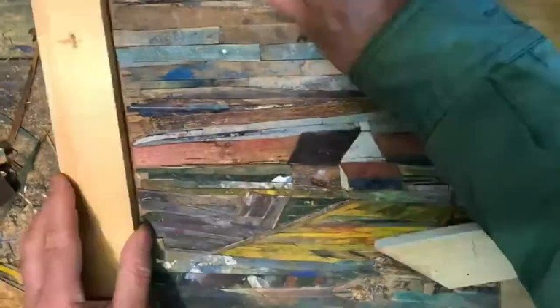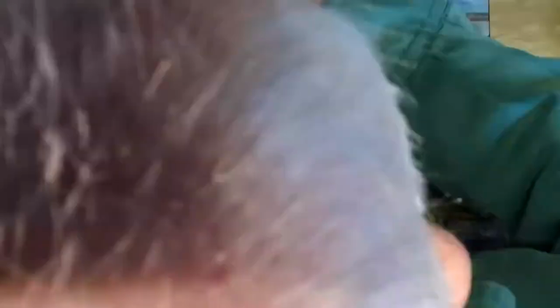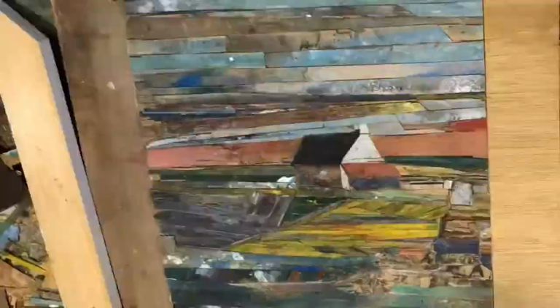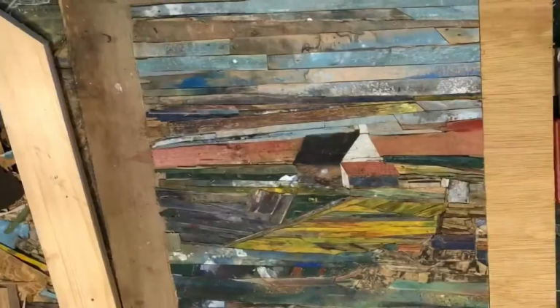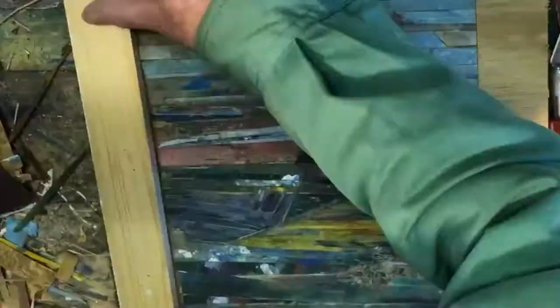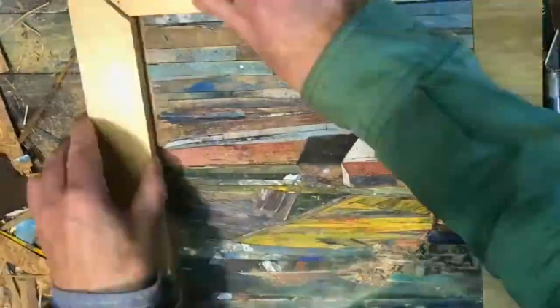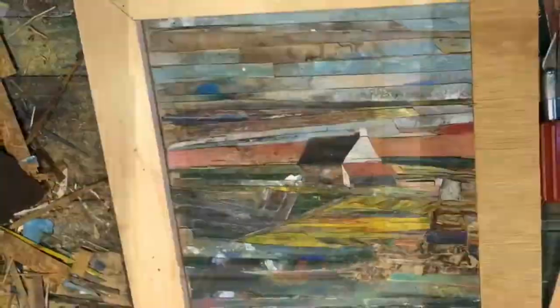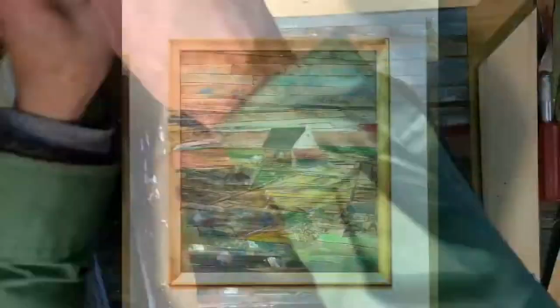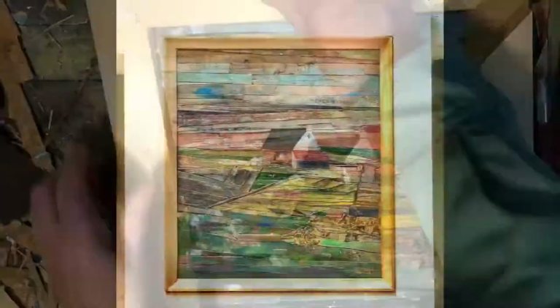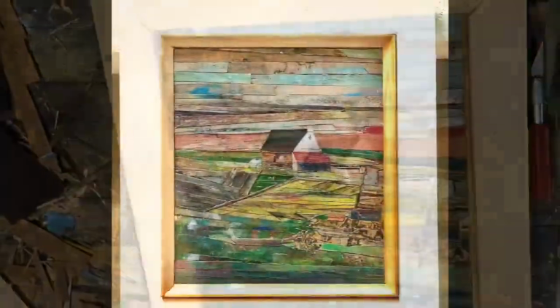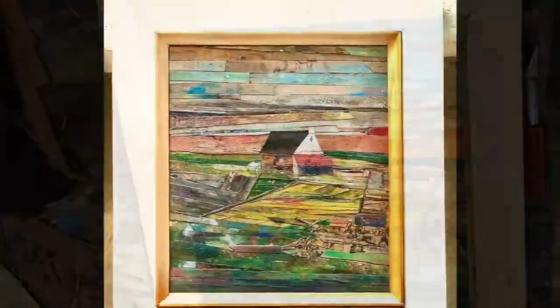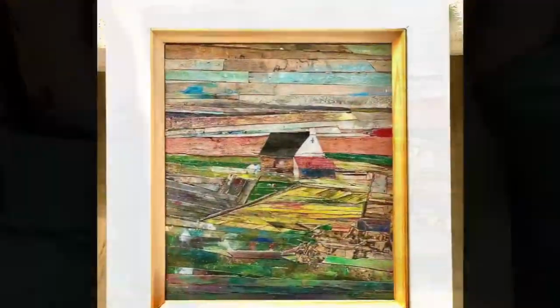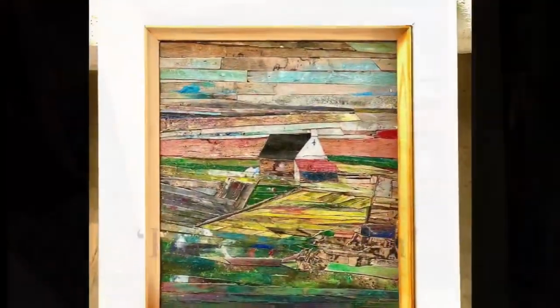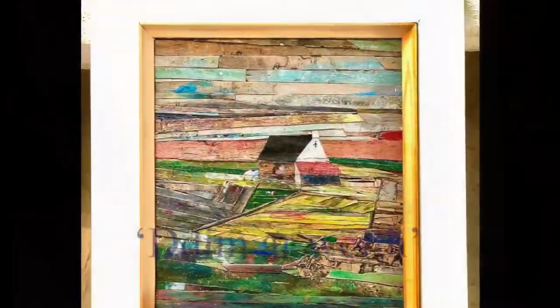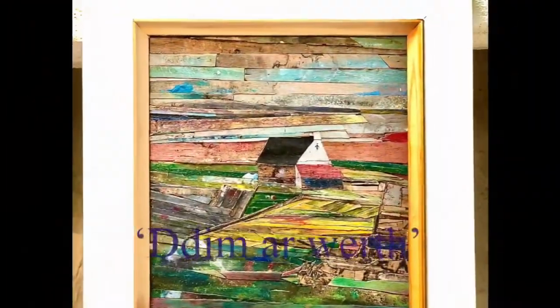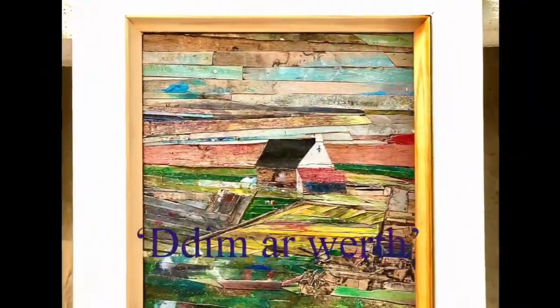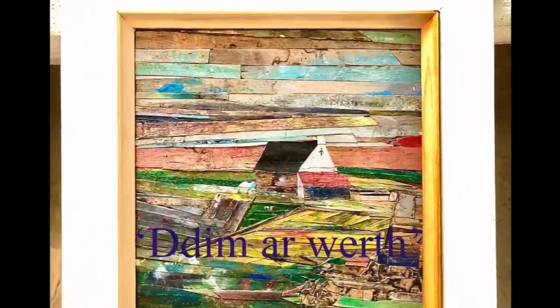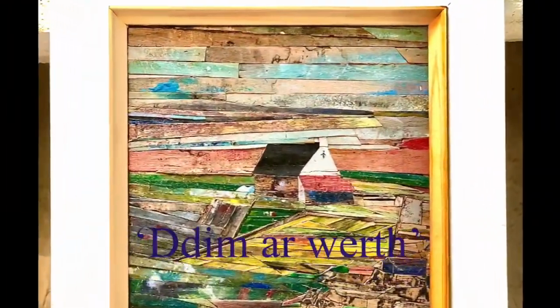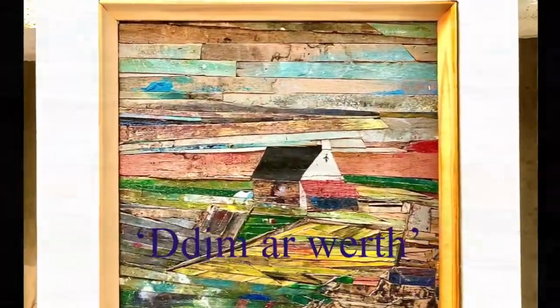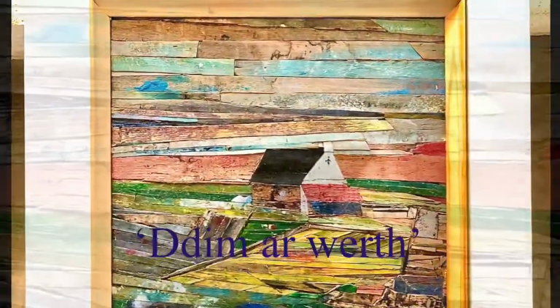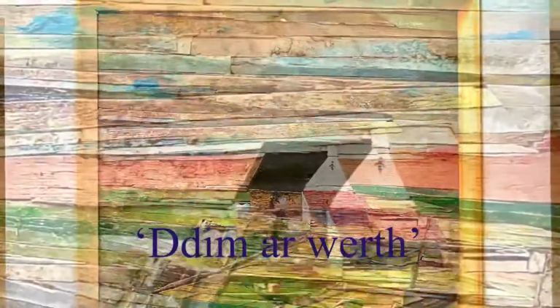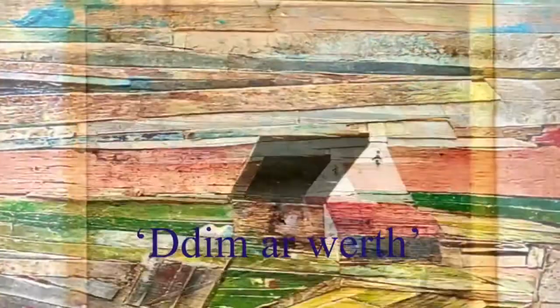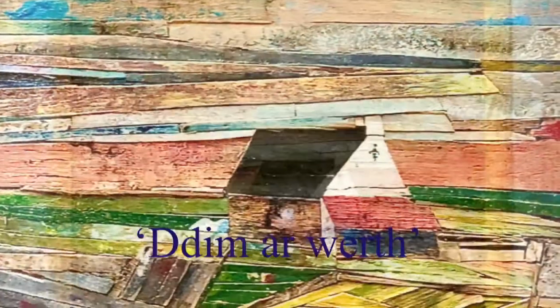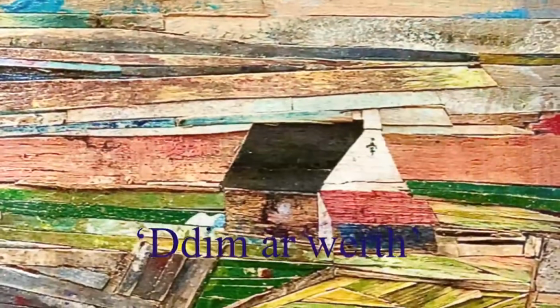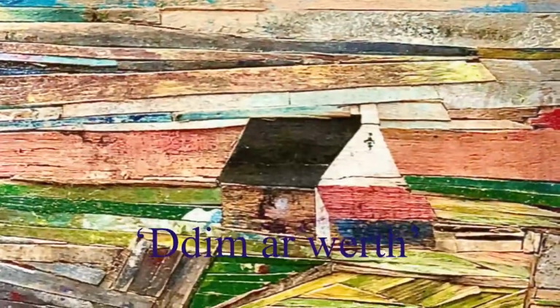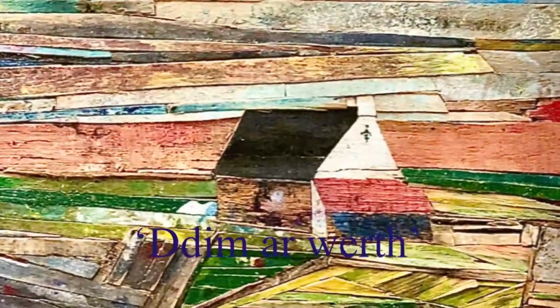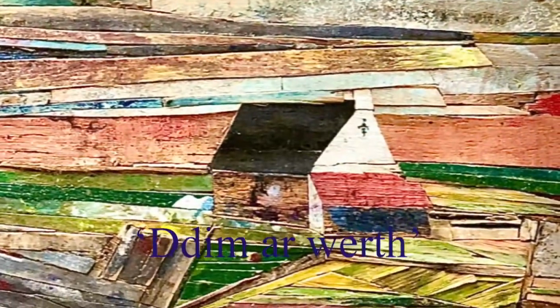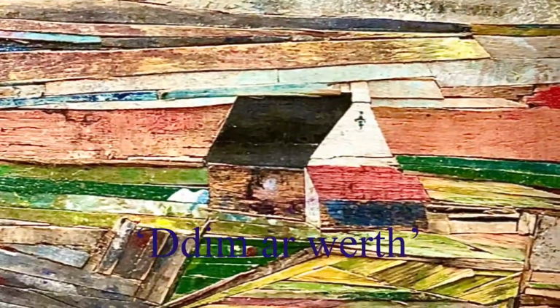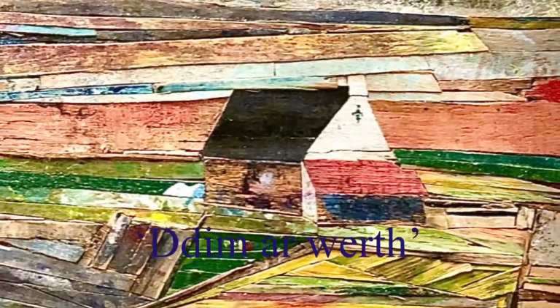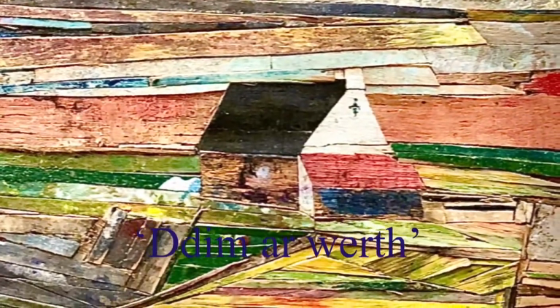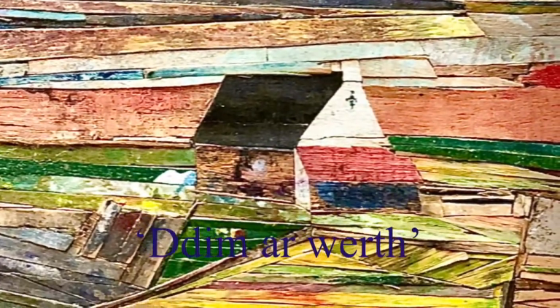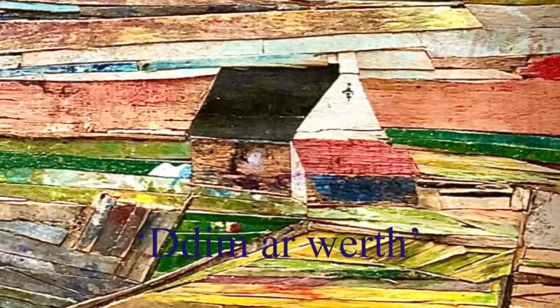And then I frame it and hopefully somebody will come along and like it. Thanks for watching.